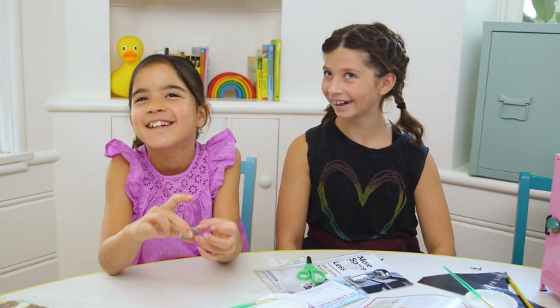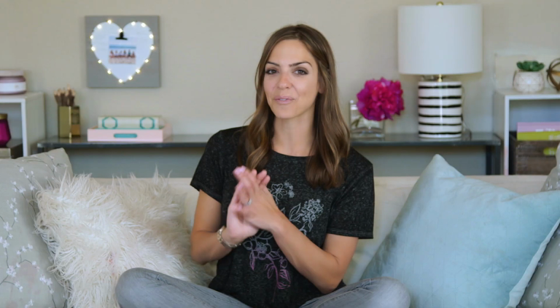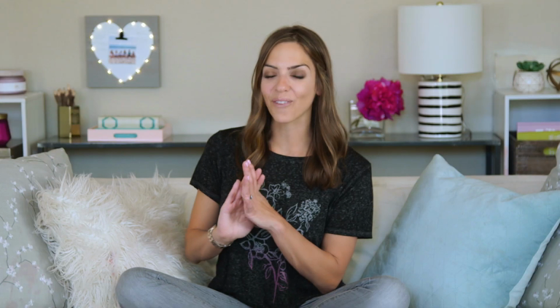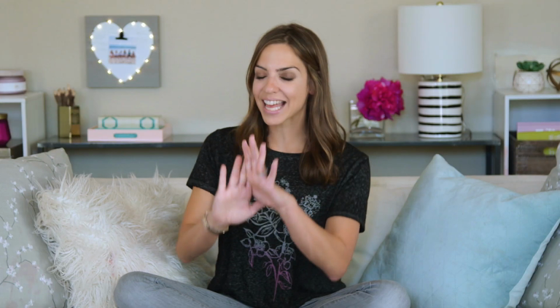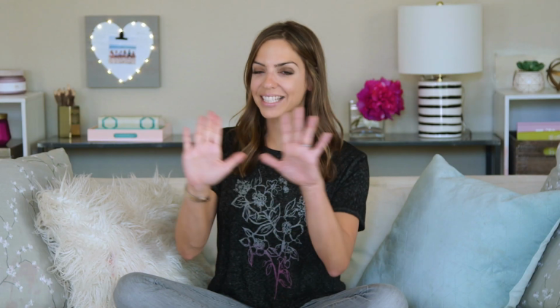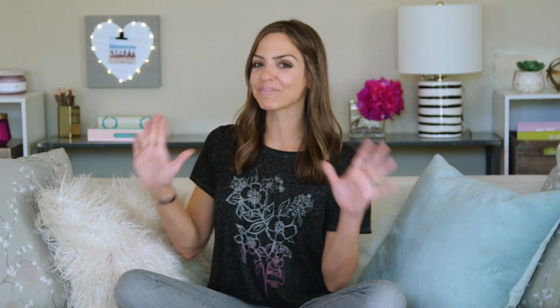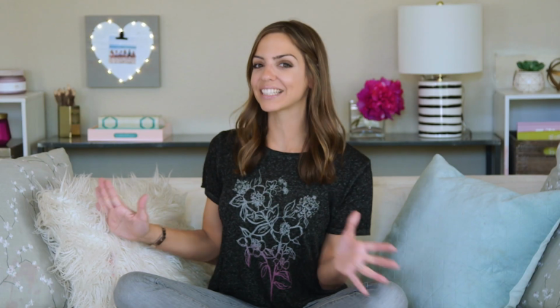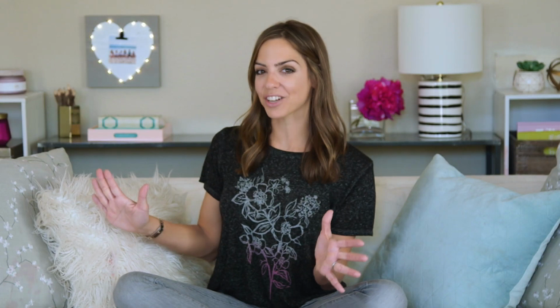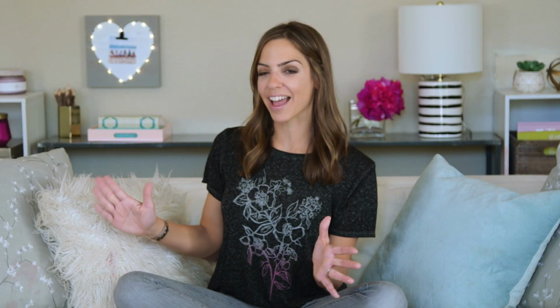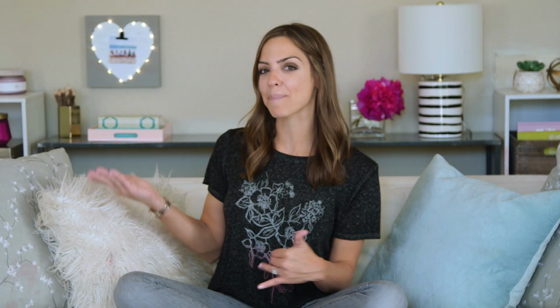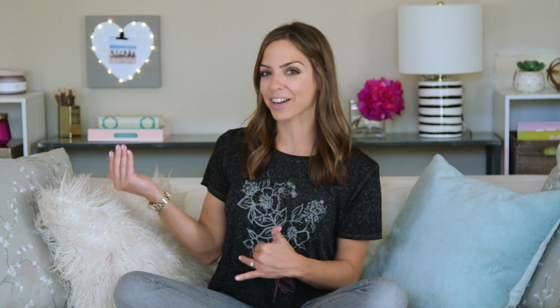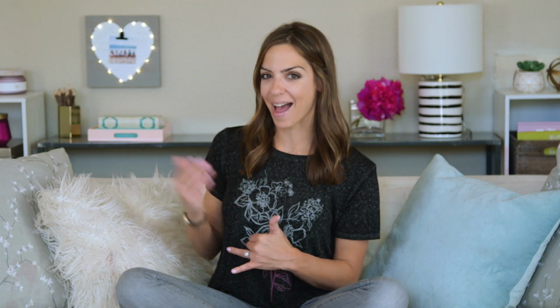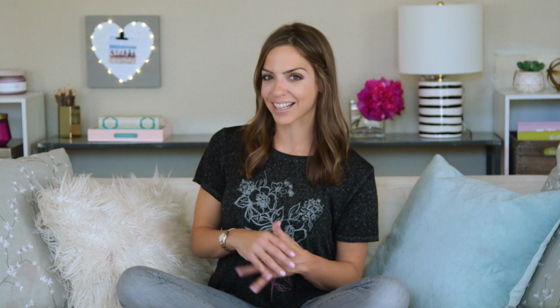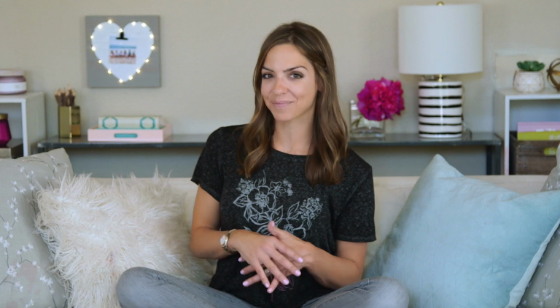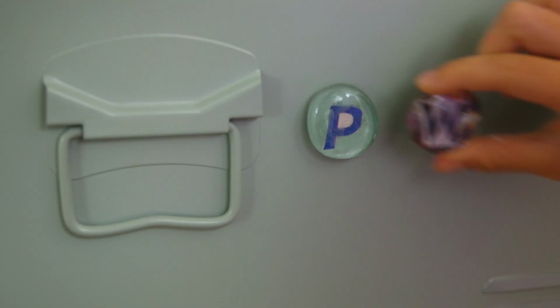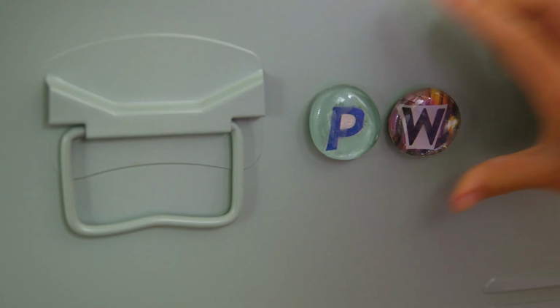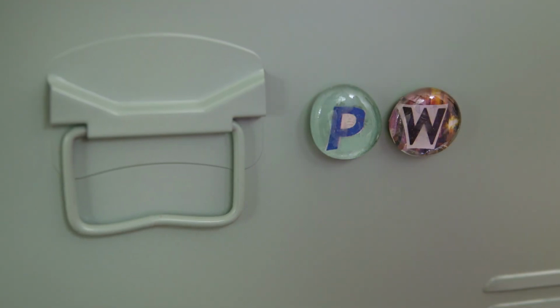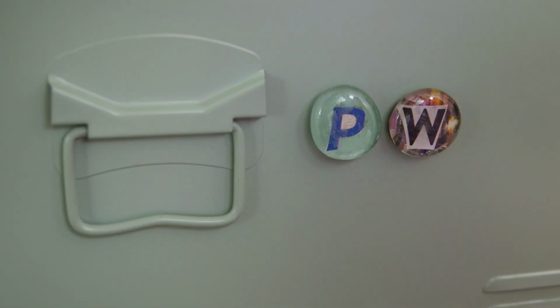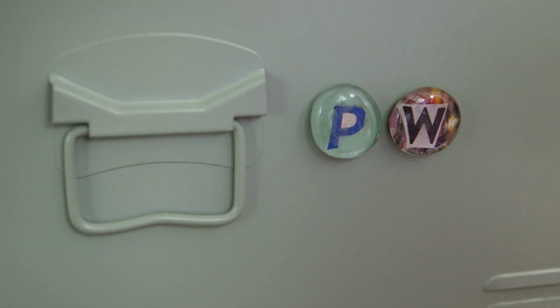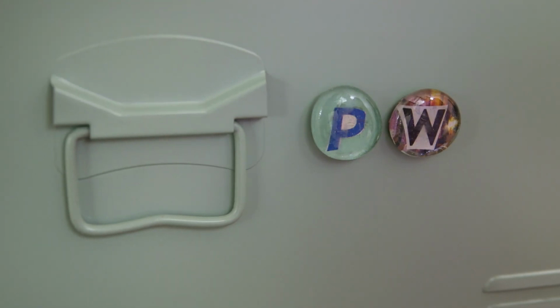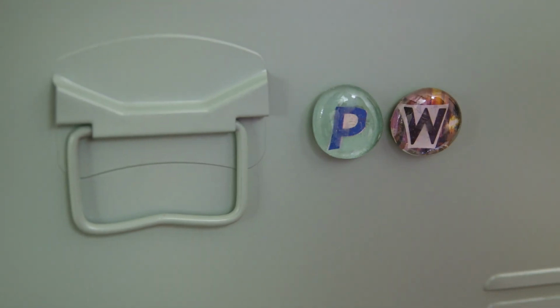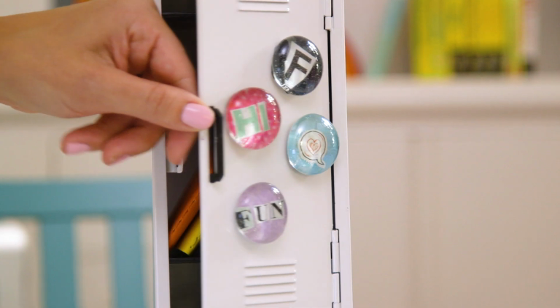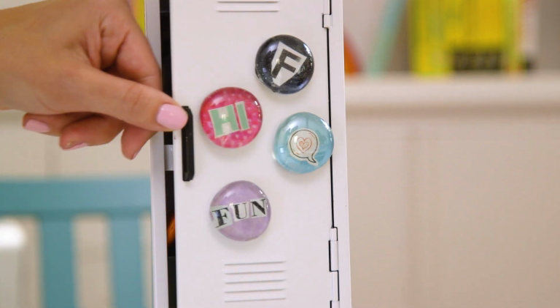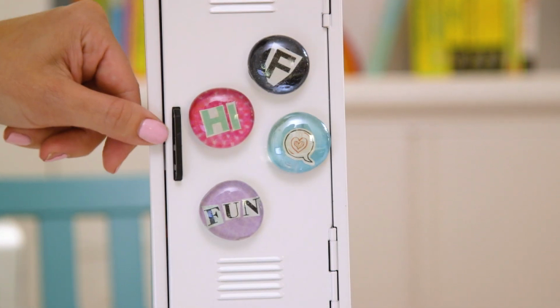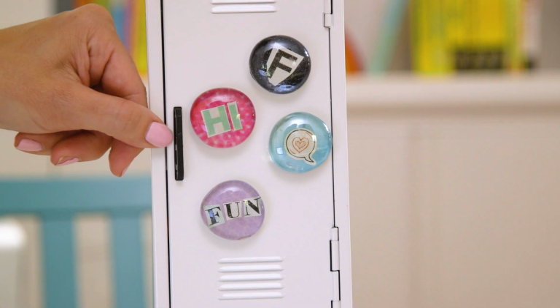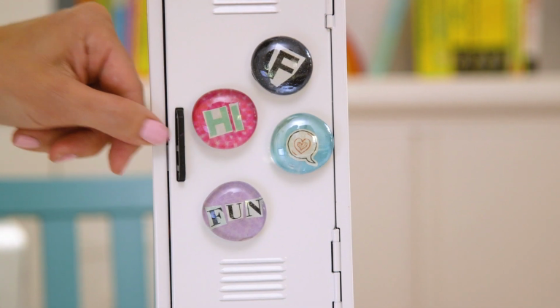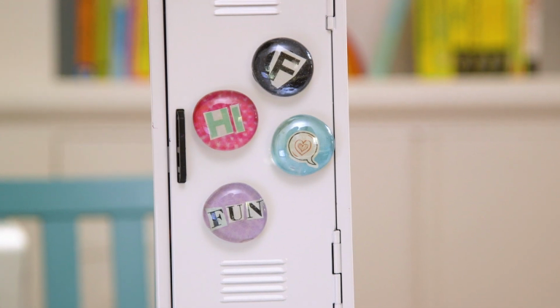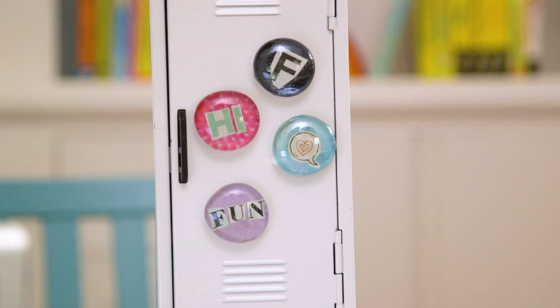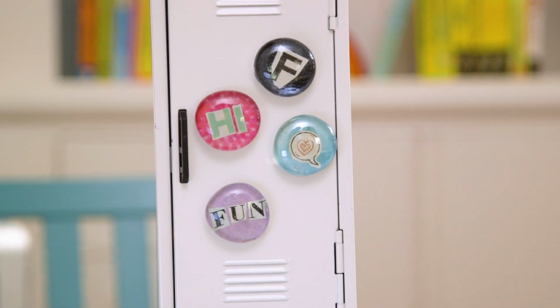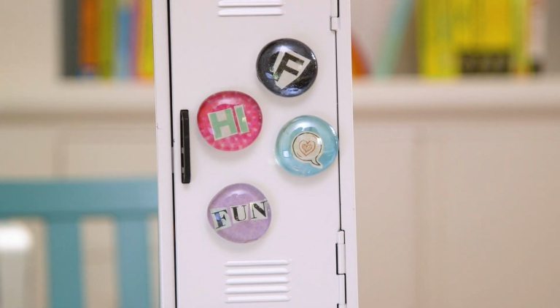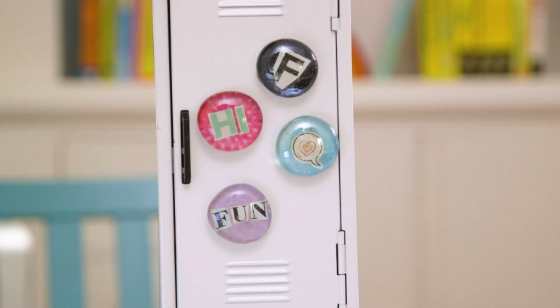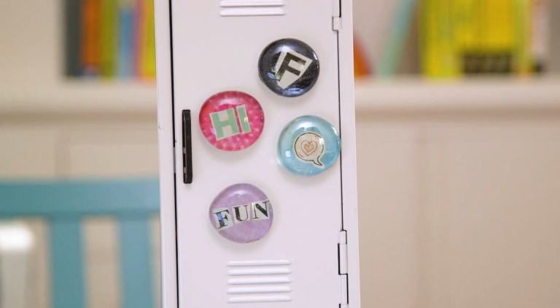Once that is completely dry, apply your magnet. I think these add a super cool wow factor to any locker.